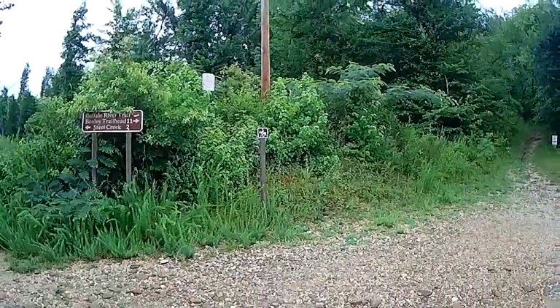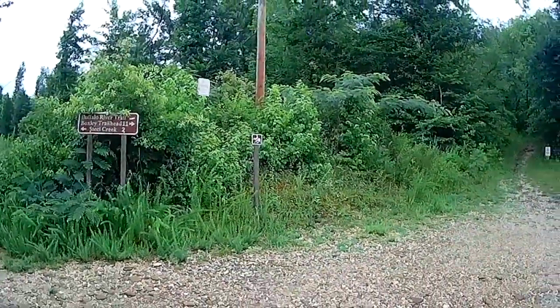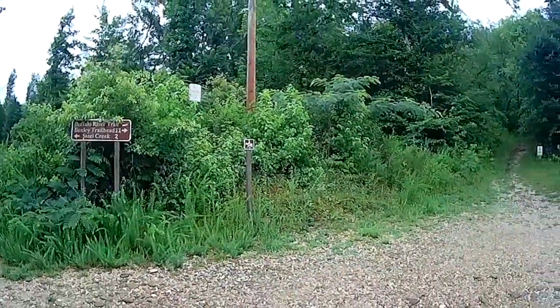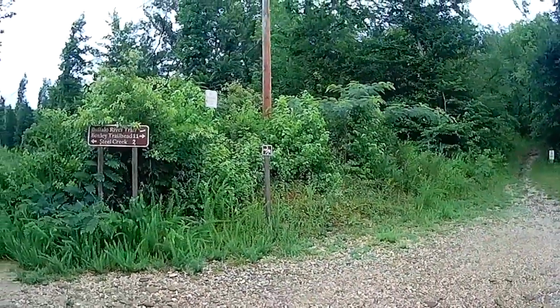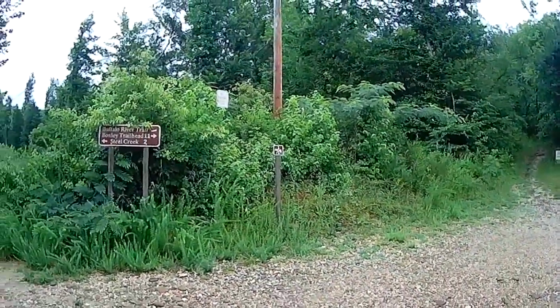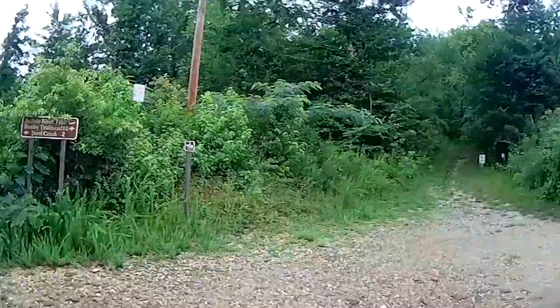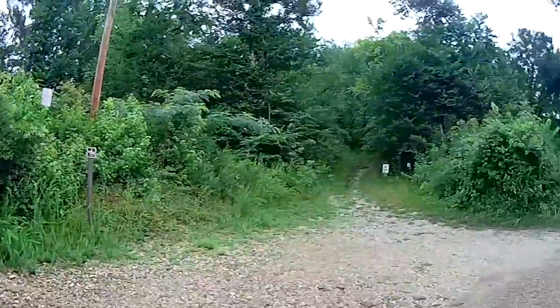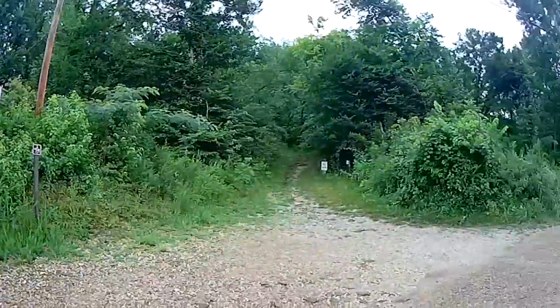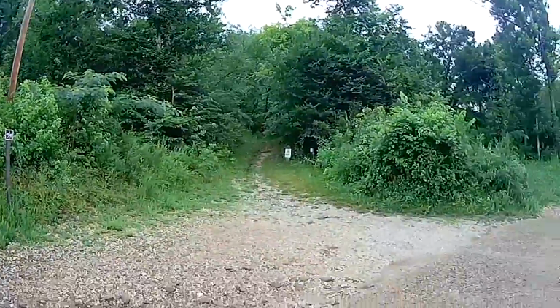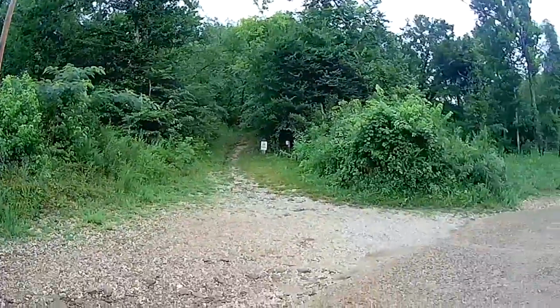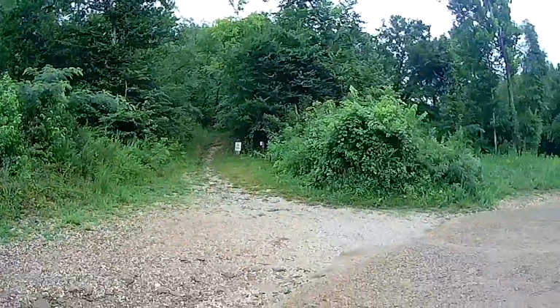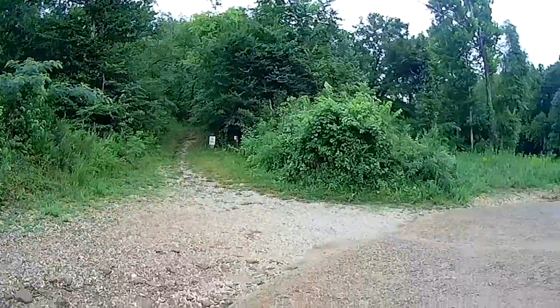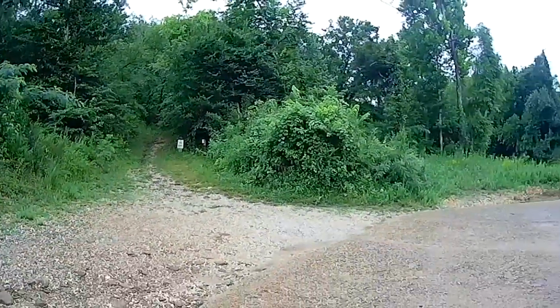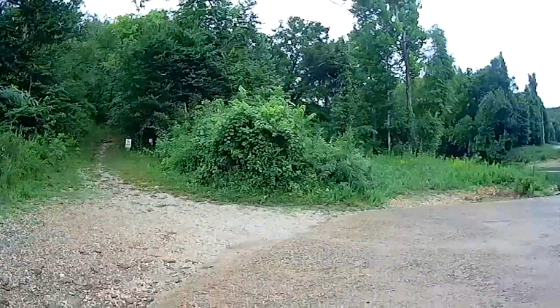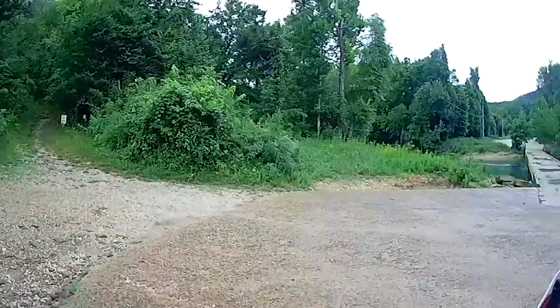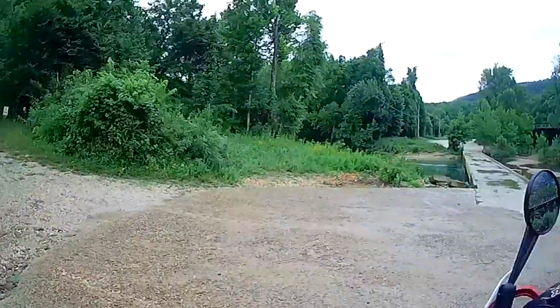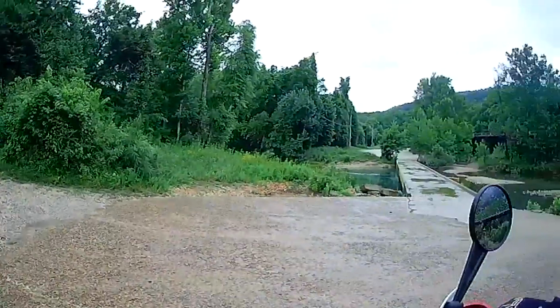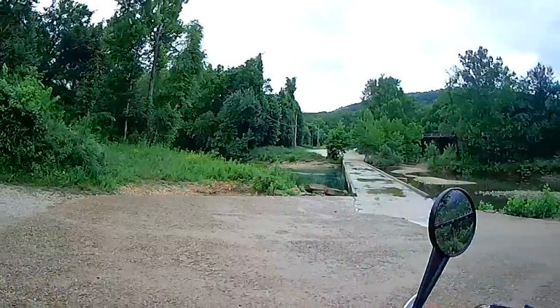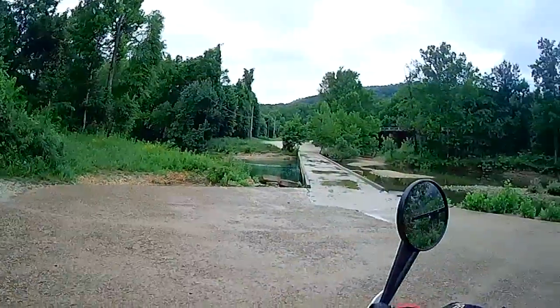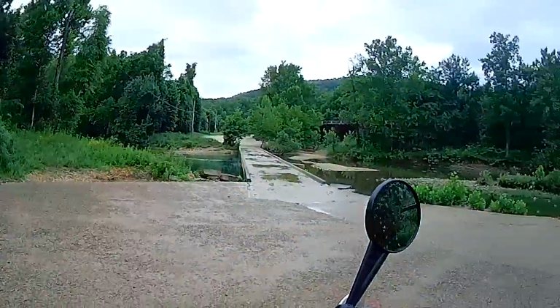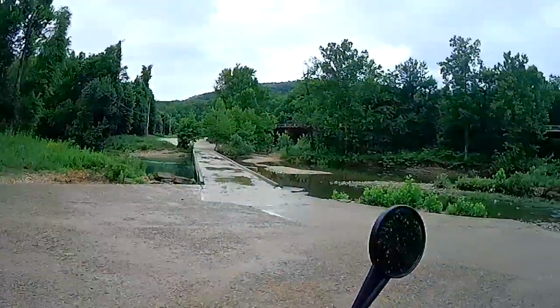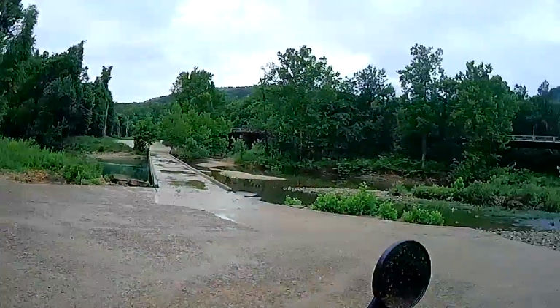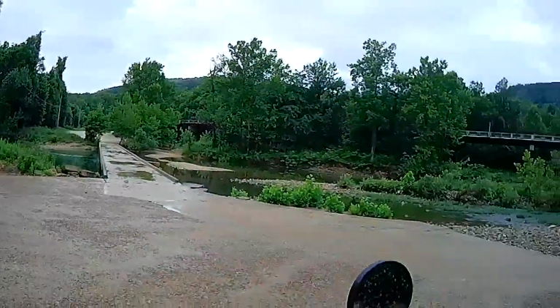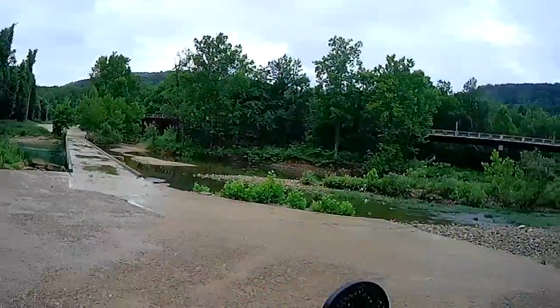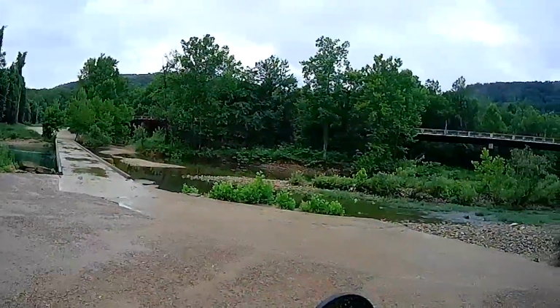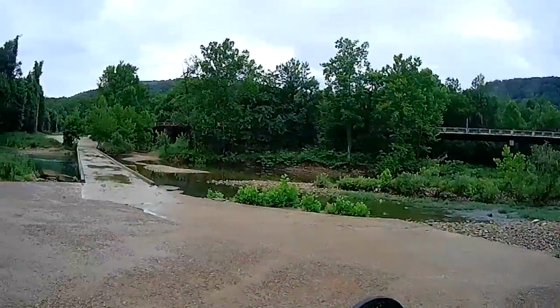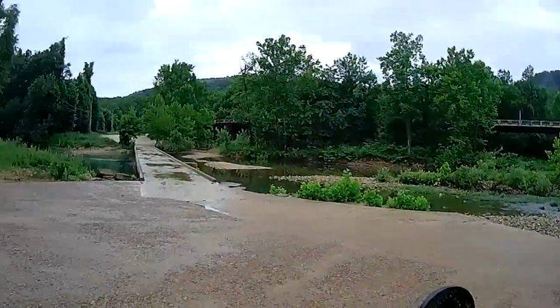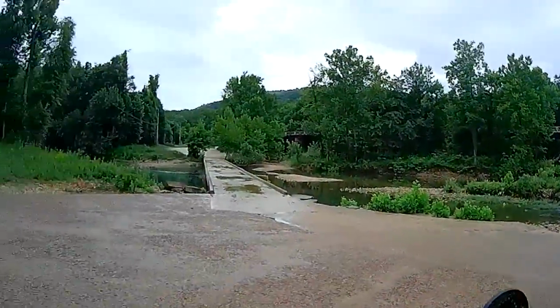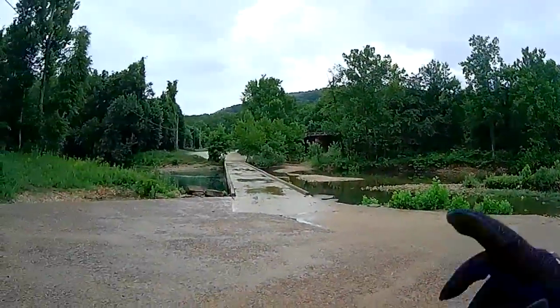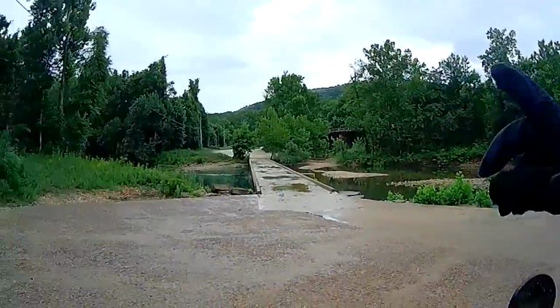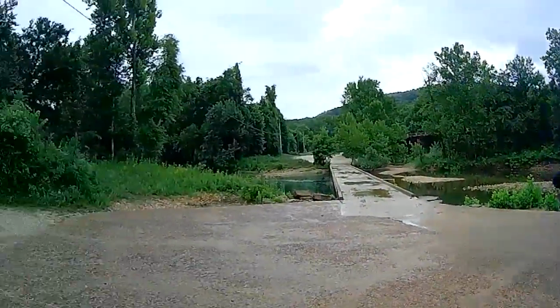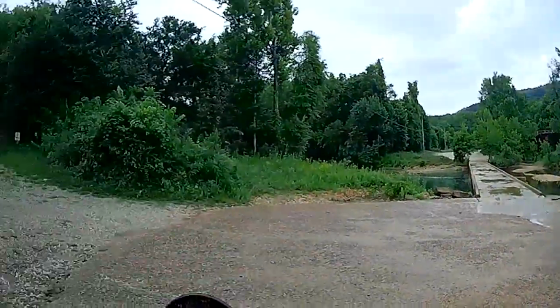No horses on that trail. The horses go over there somewhere.